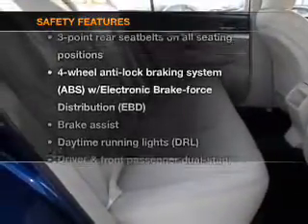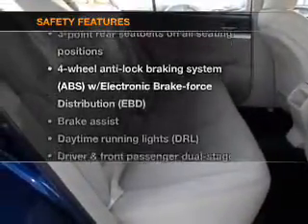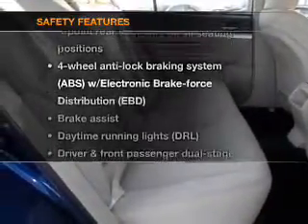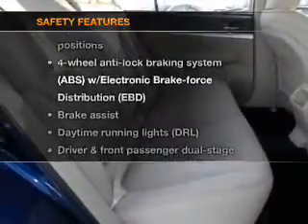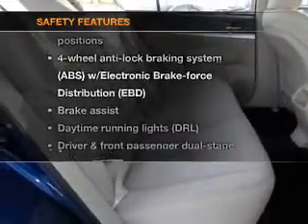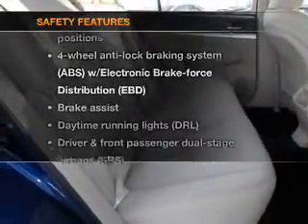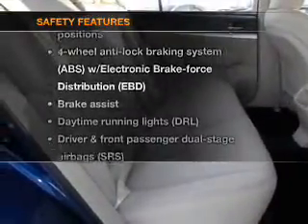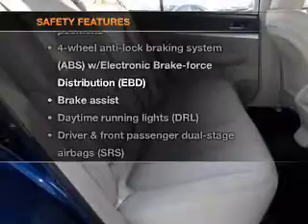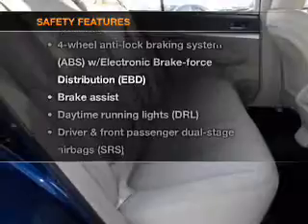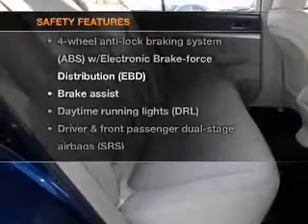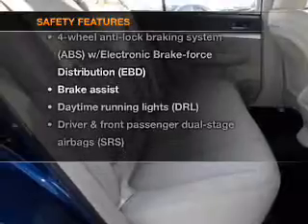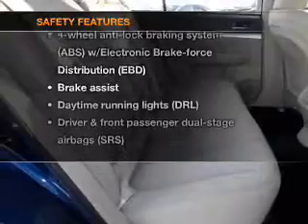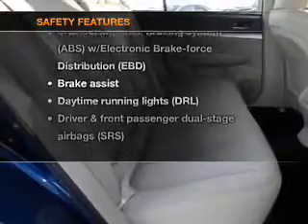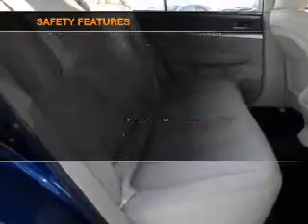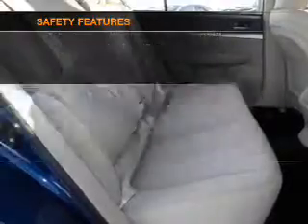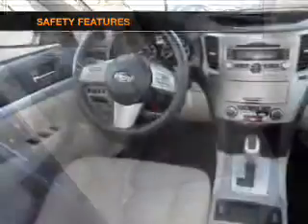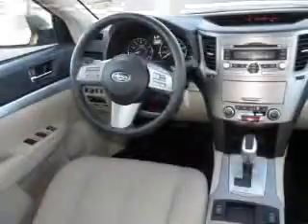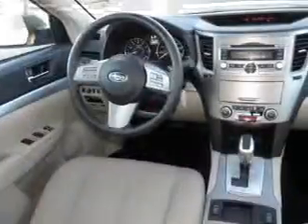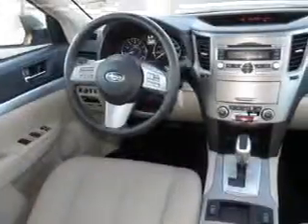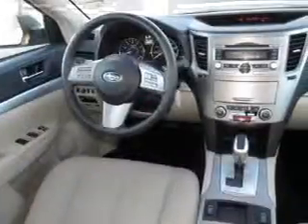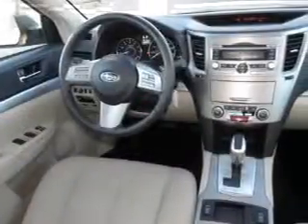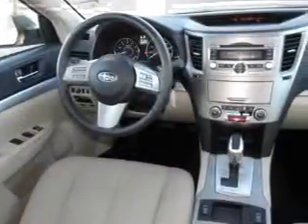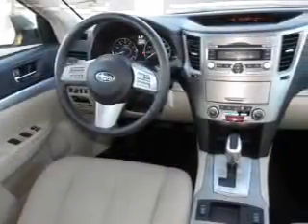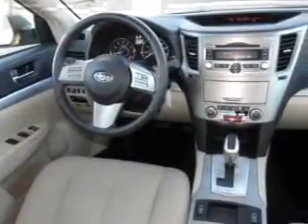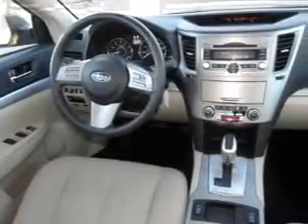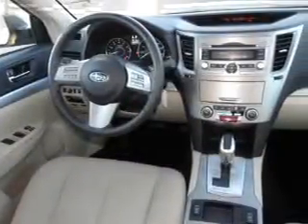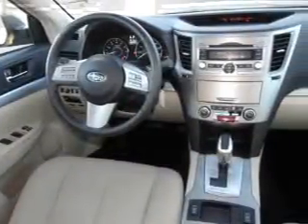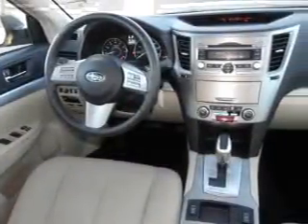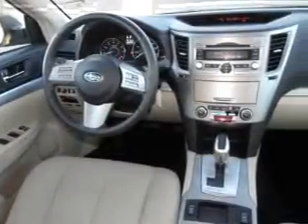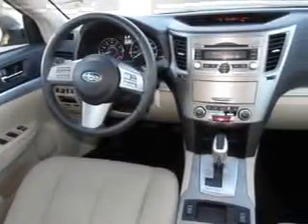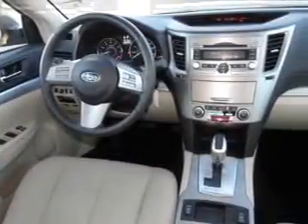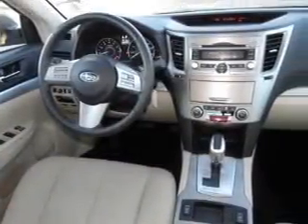If safety is a high priority, rest assured knowing these top safety components are included: passenger airbag, daytime running lights.